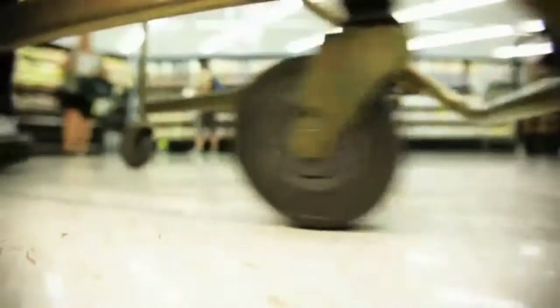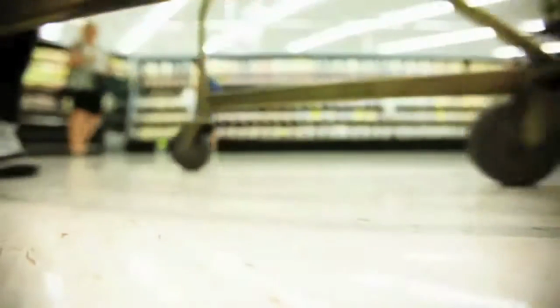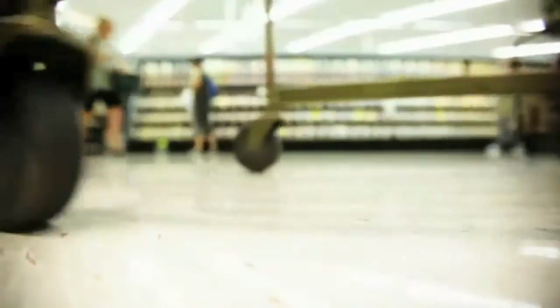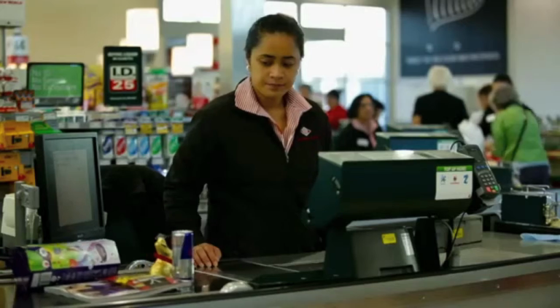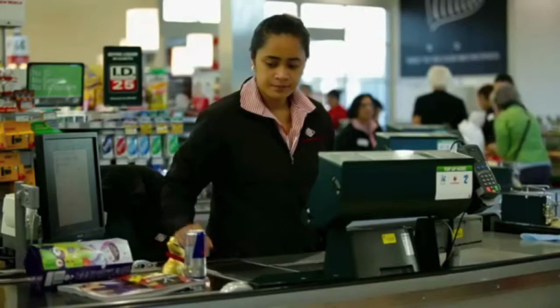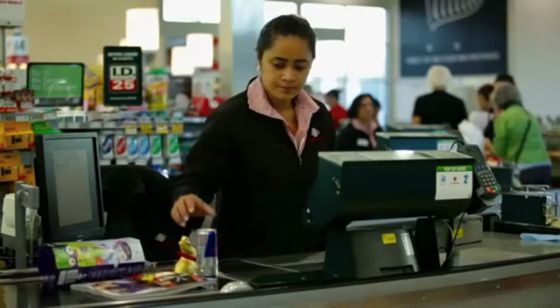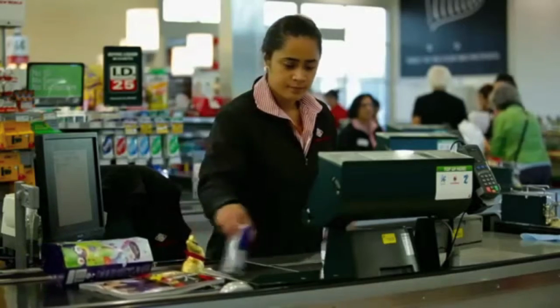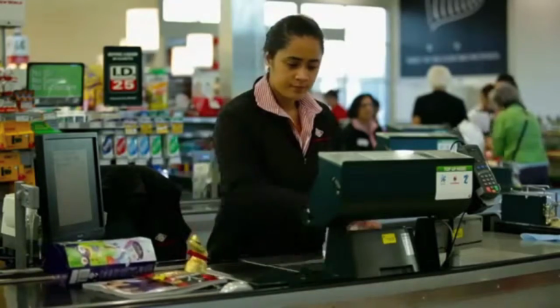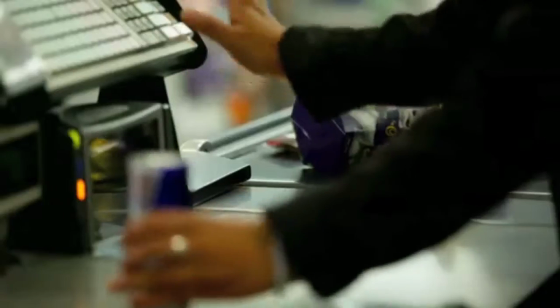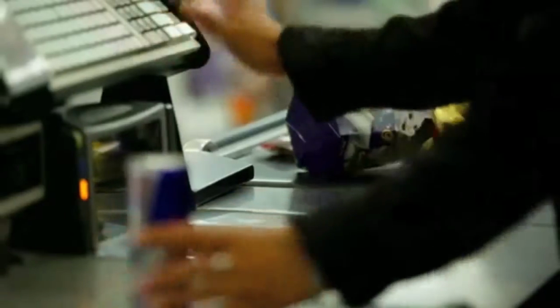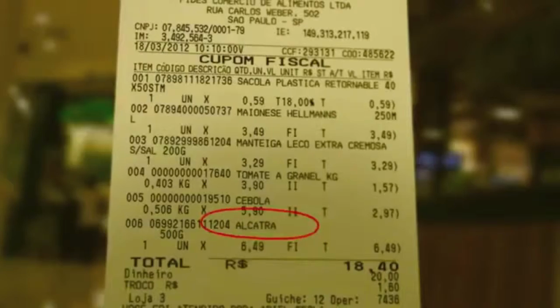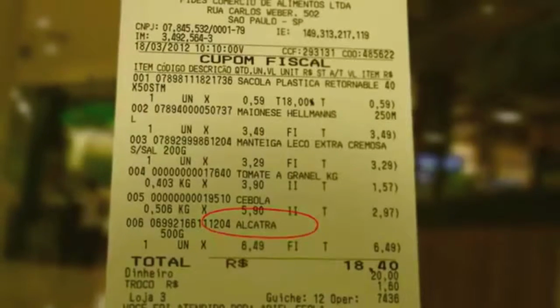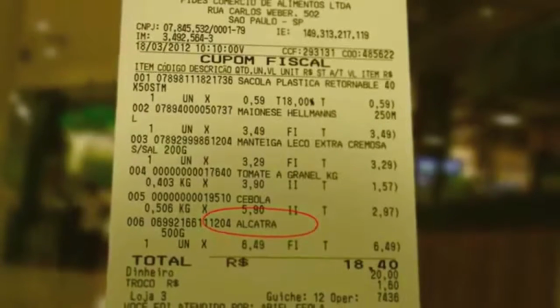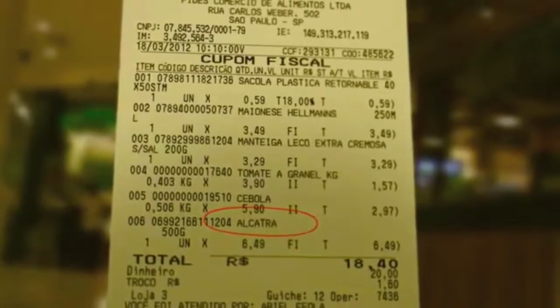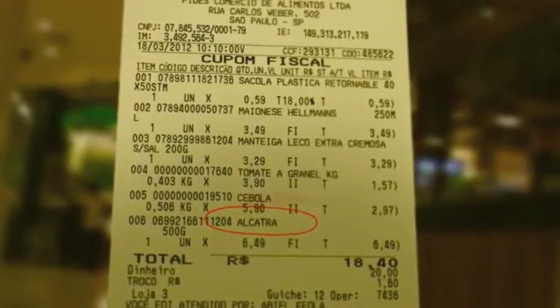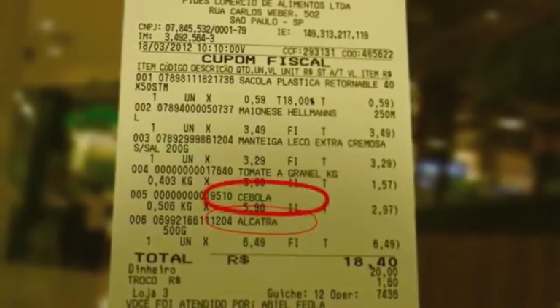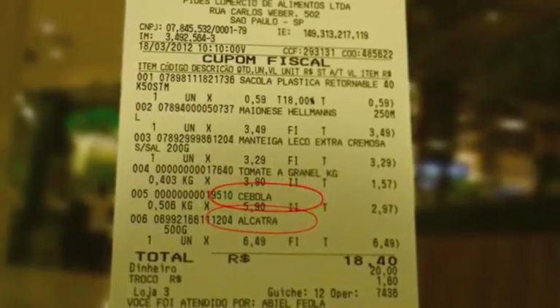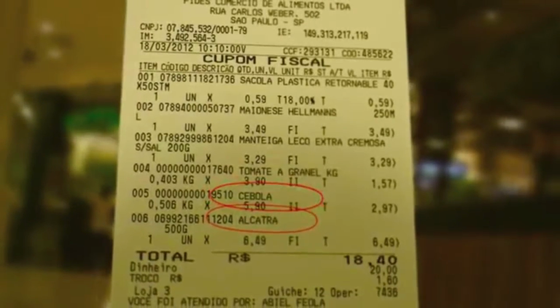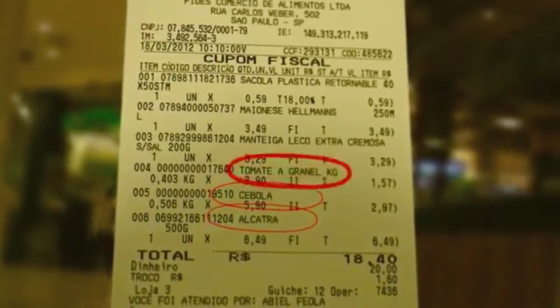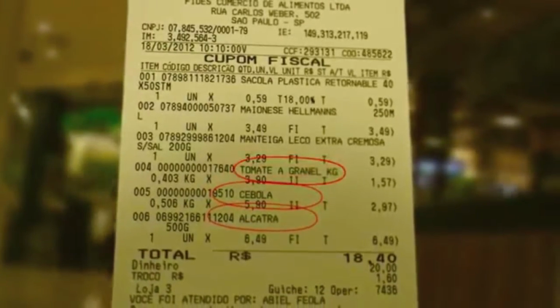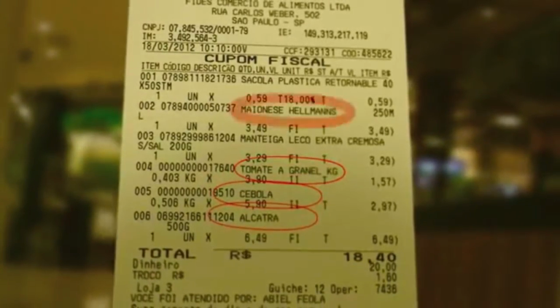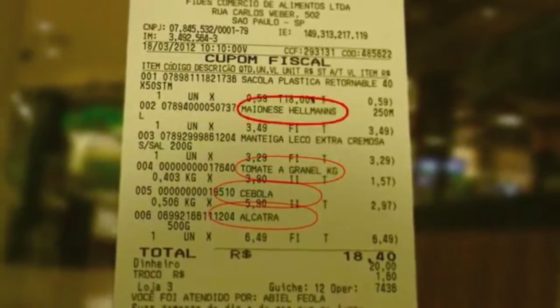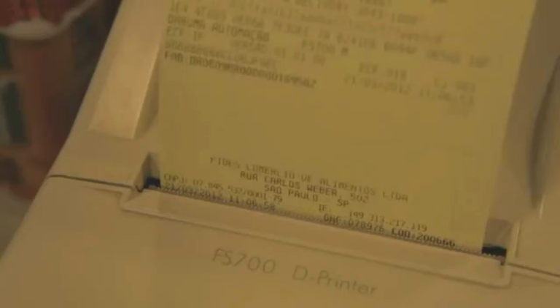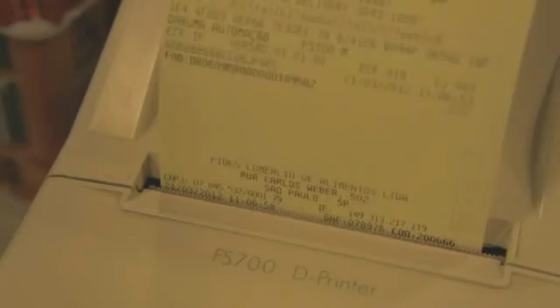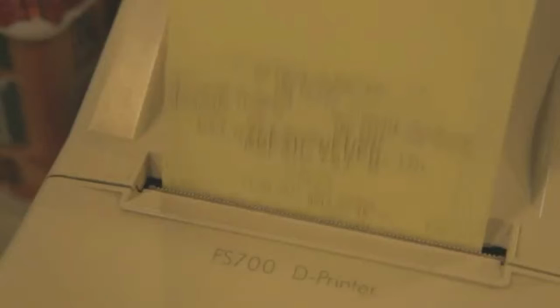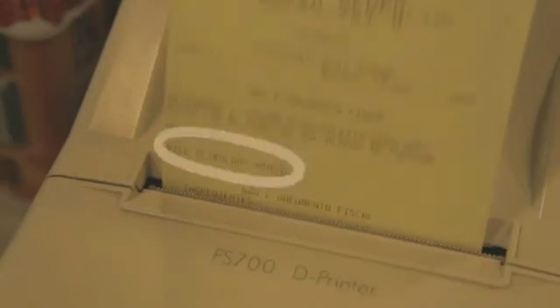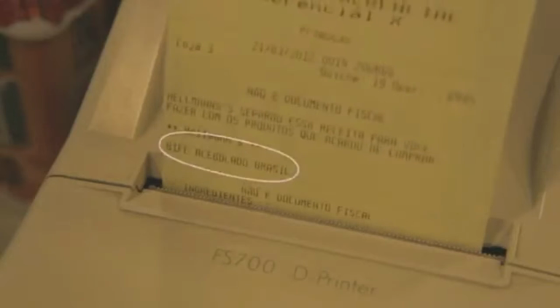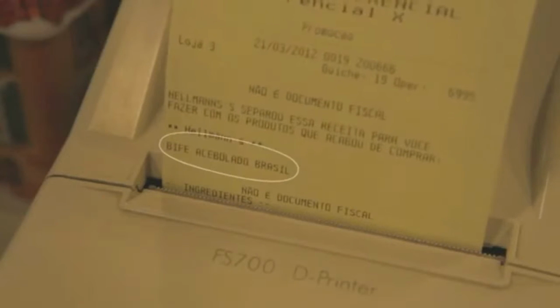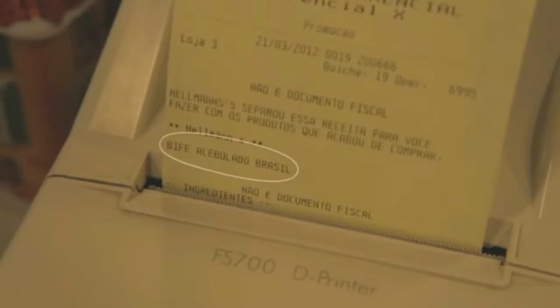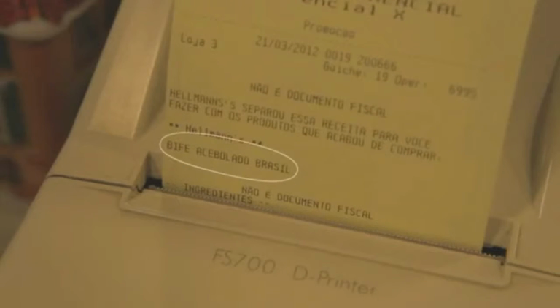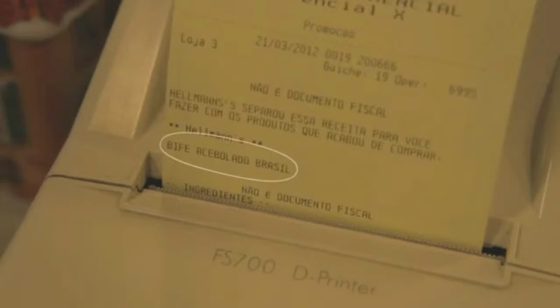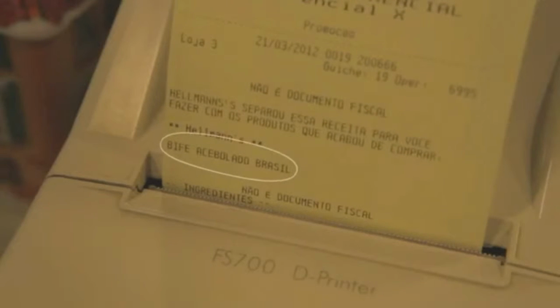Then at the checkout, the software recognizes the Marmite and pairs it with other products in your trolley, creating custom recipes conveniently printed on the back of your receipt.